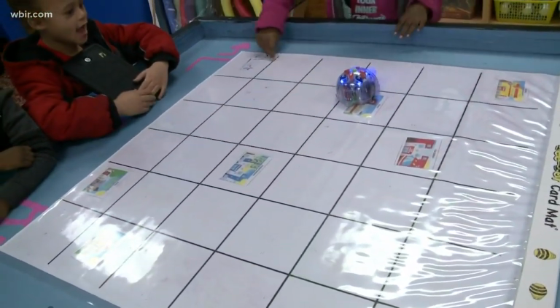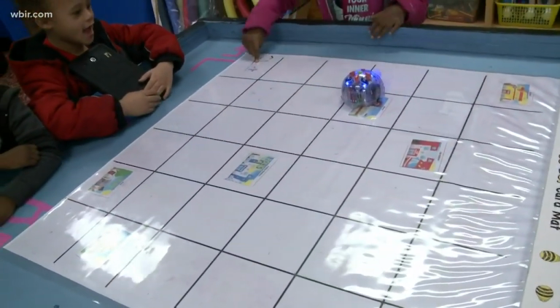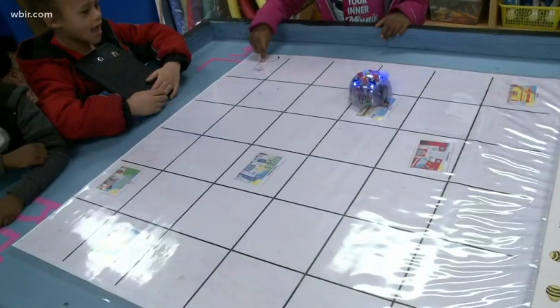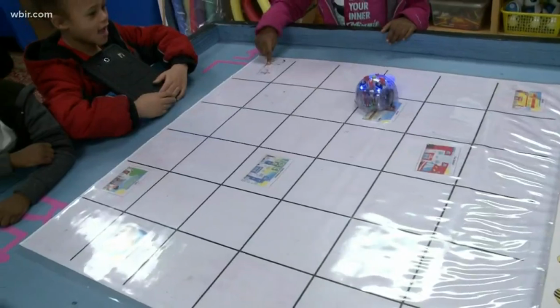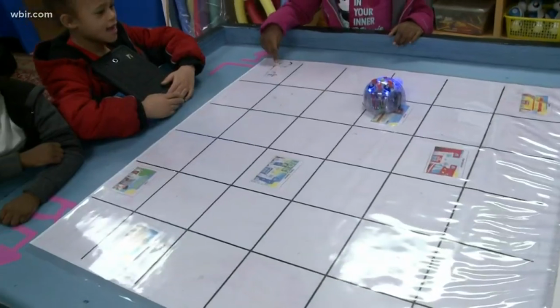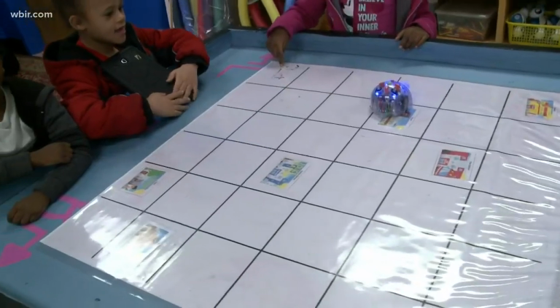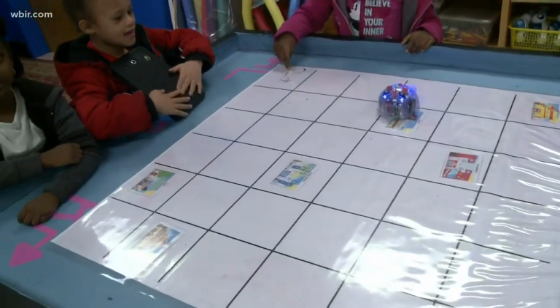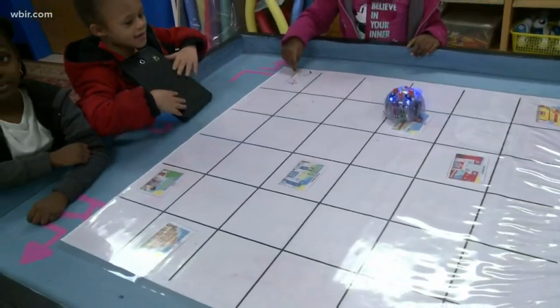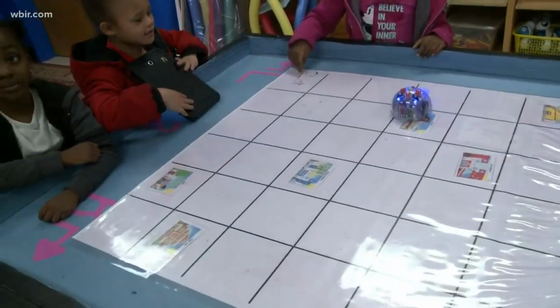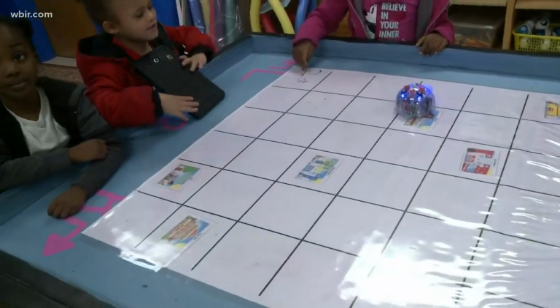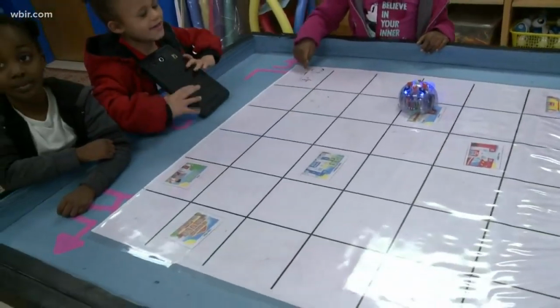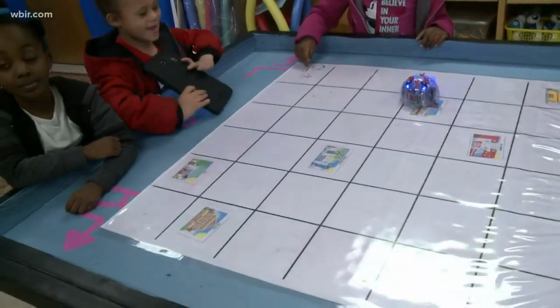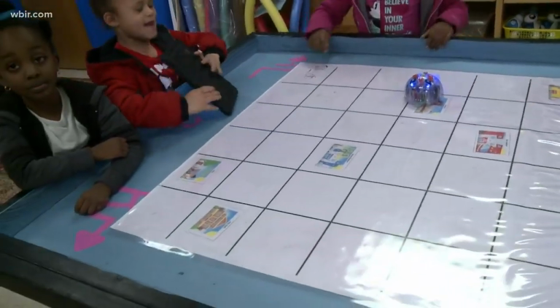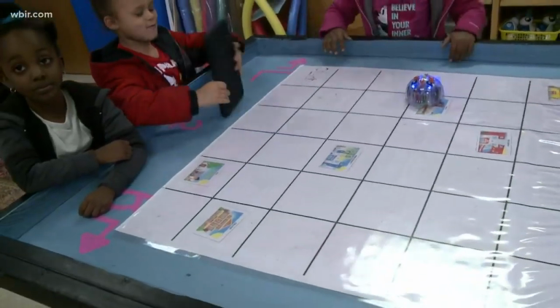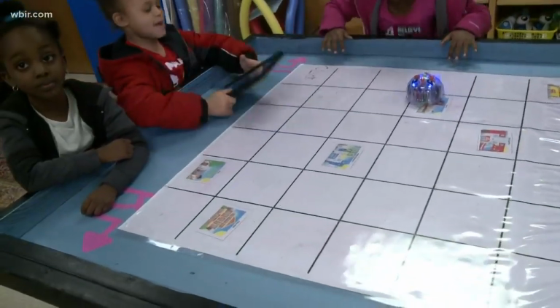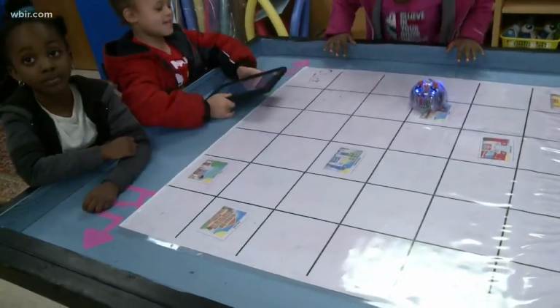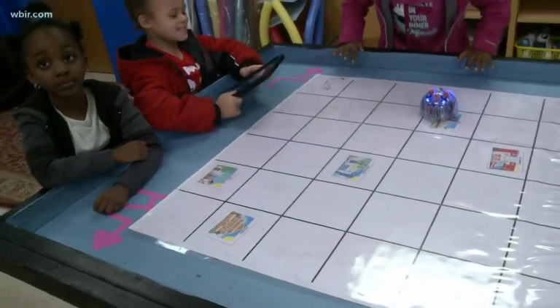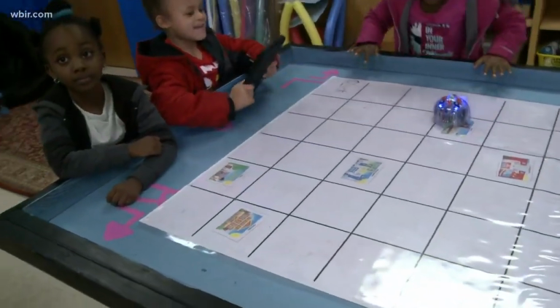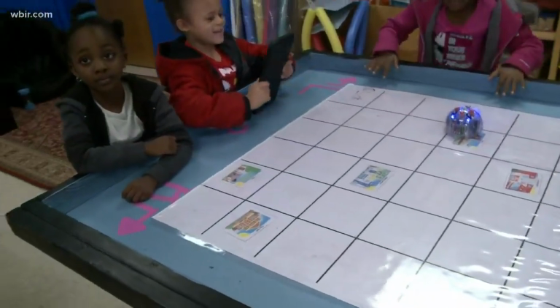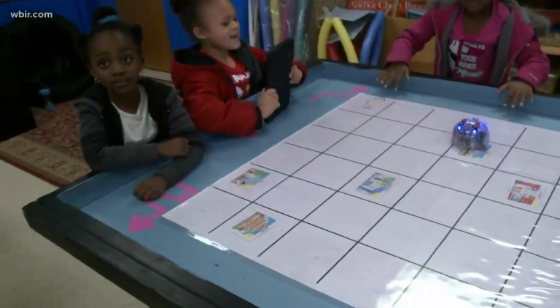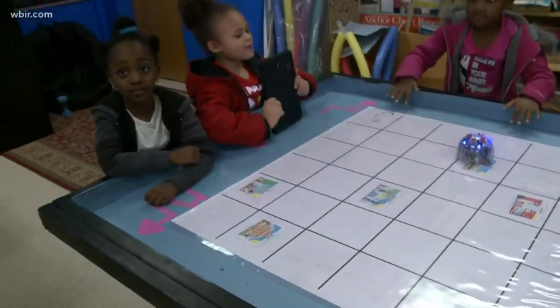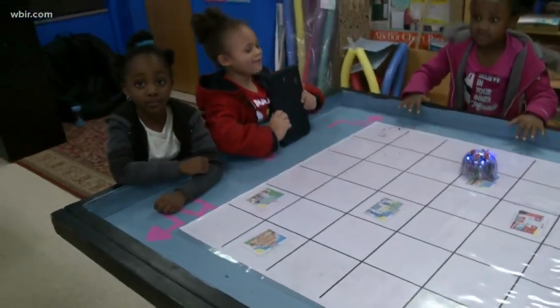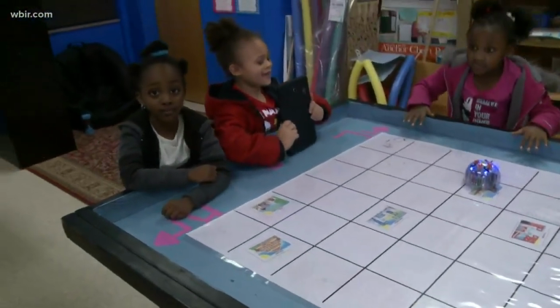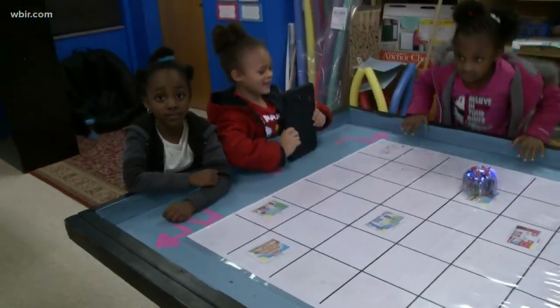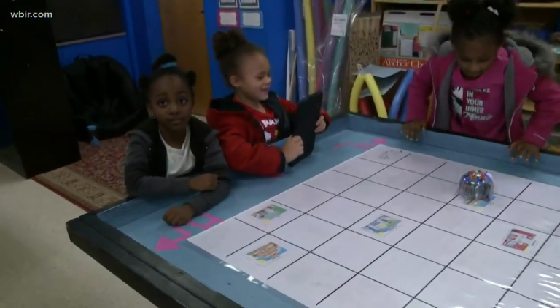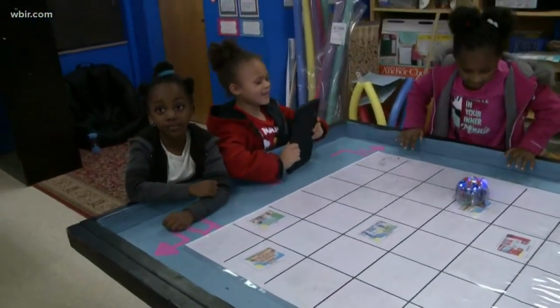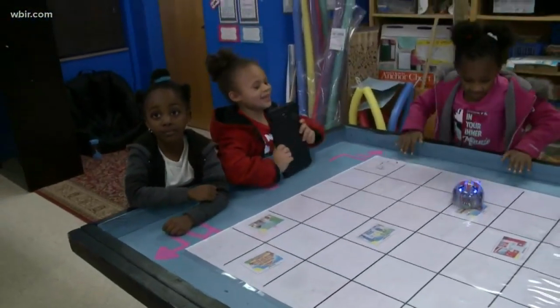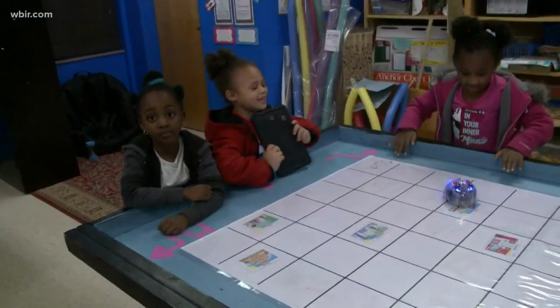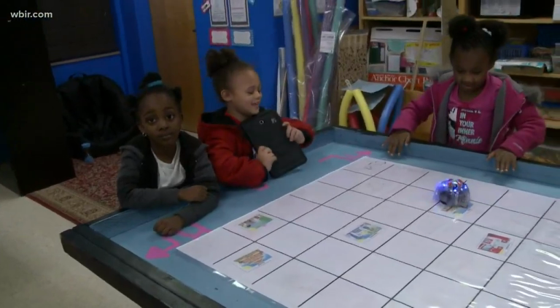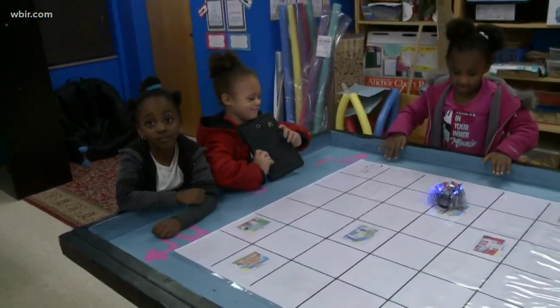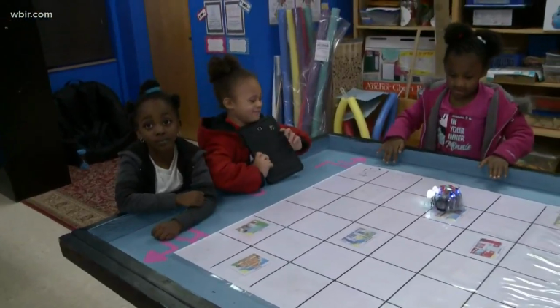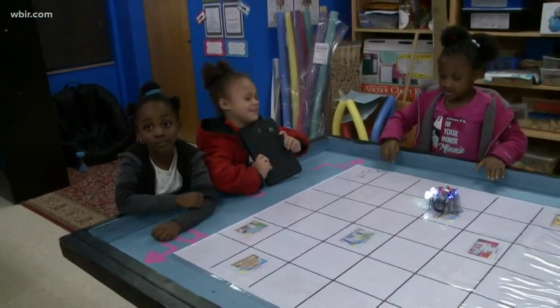Understanding how we can use programming to travel to different locations in the city. This is going to build up into a drones lesson for them — so traveling, using the map to get to different places.